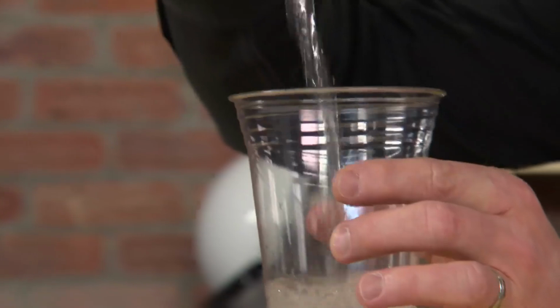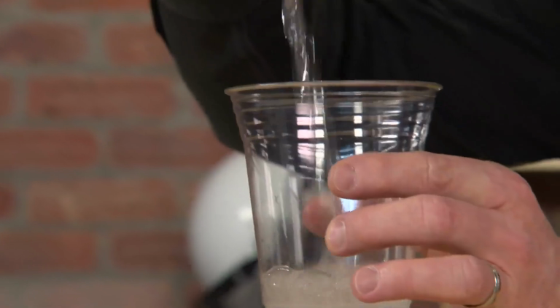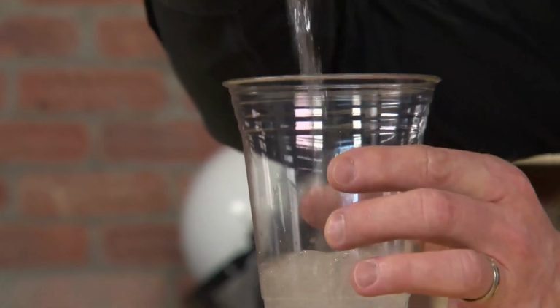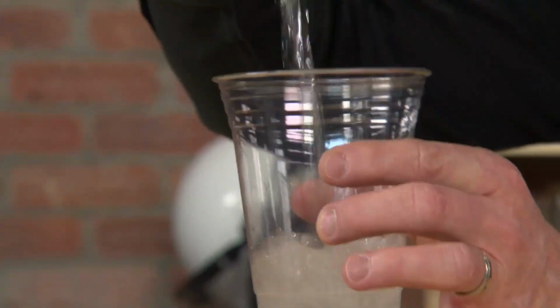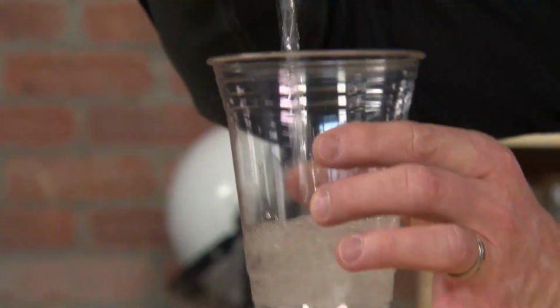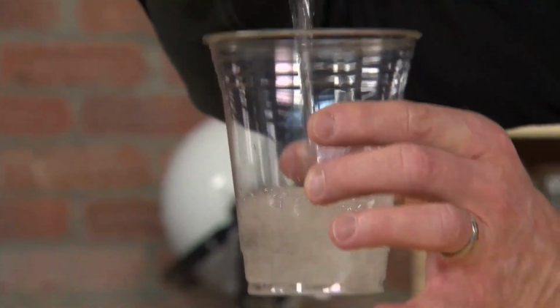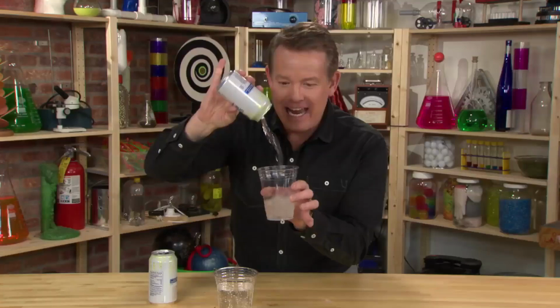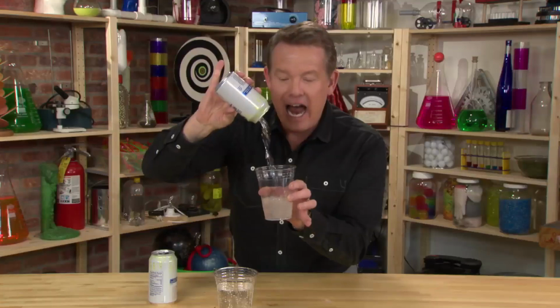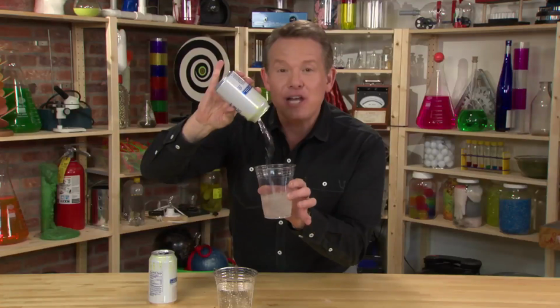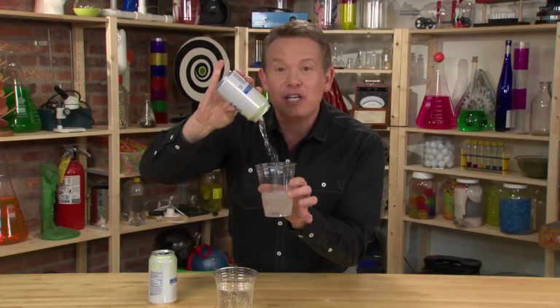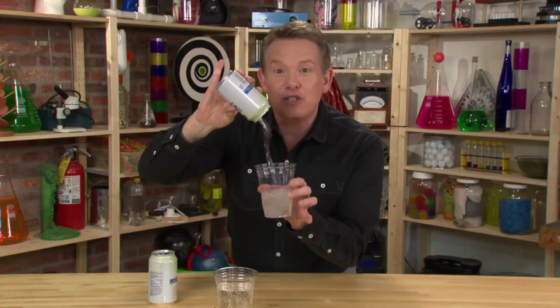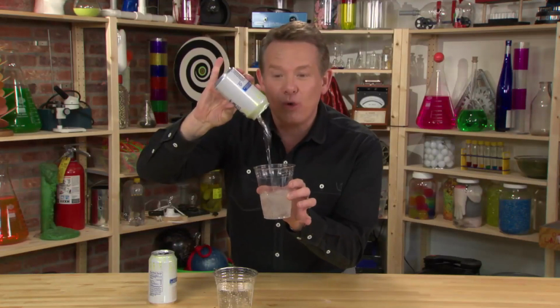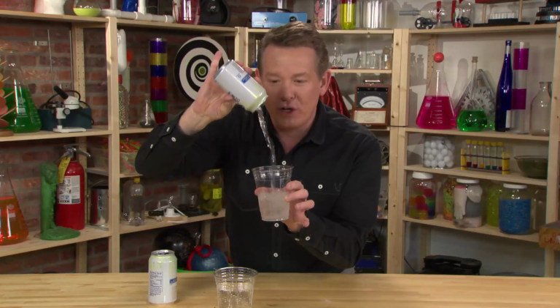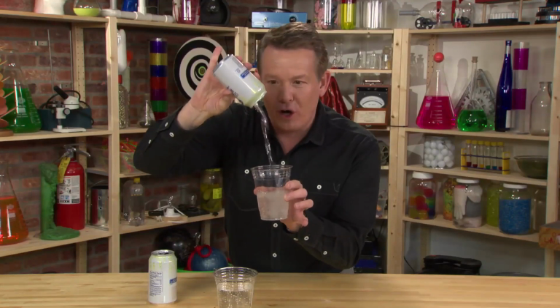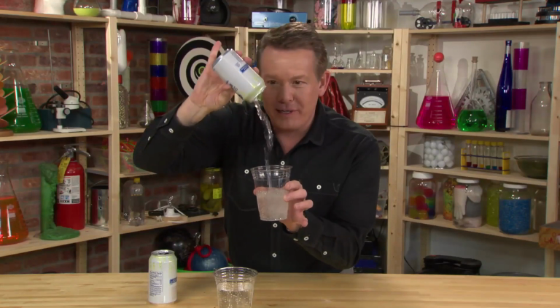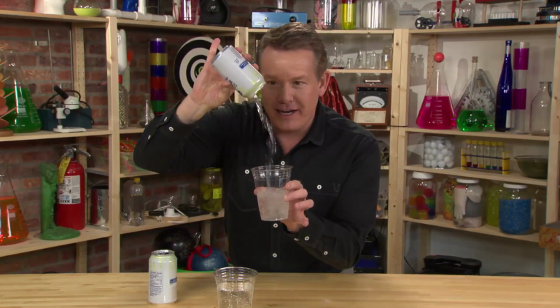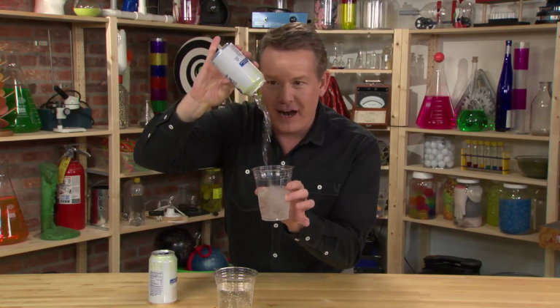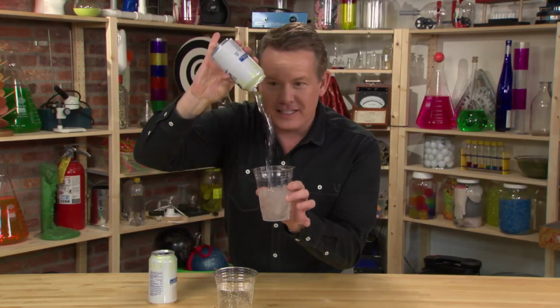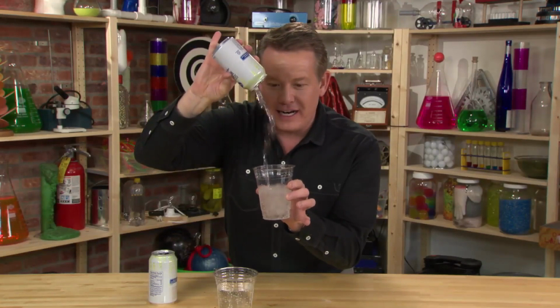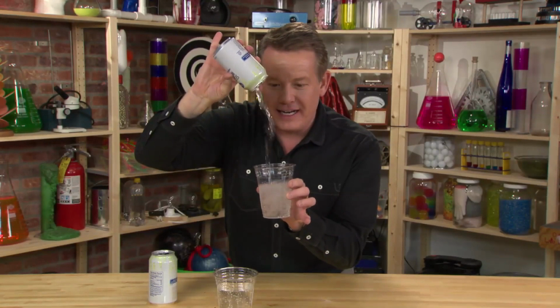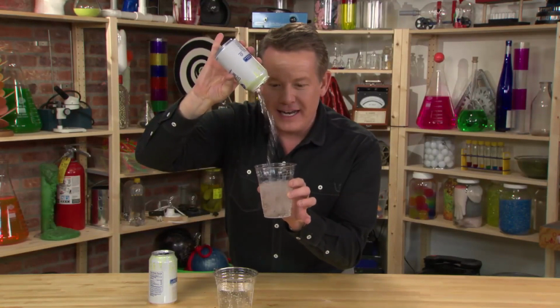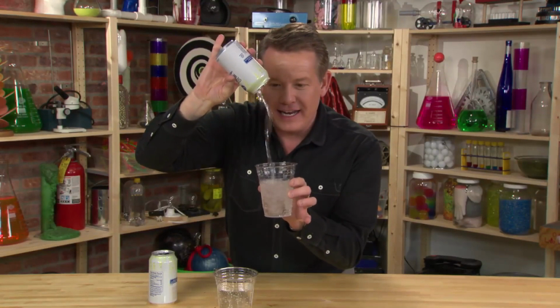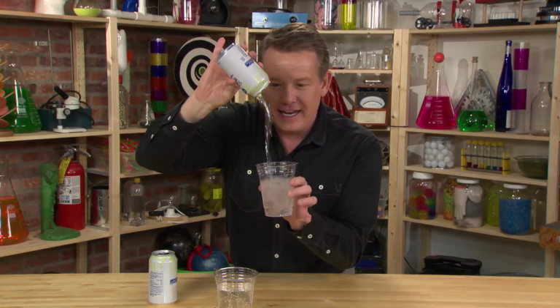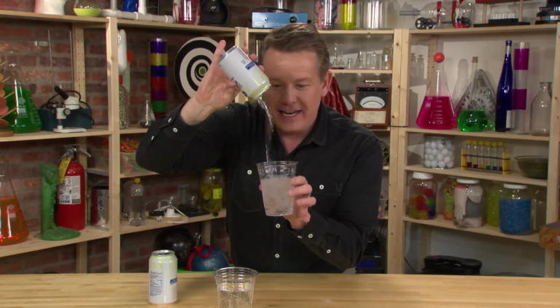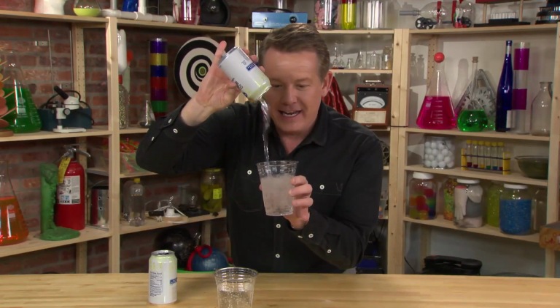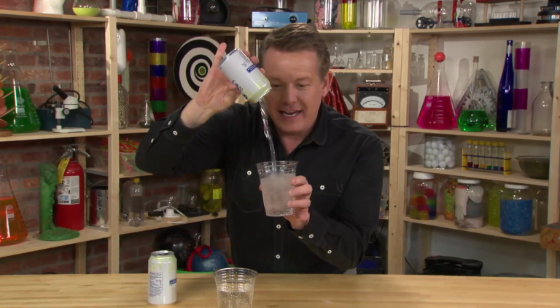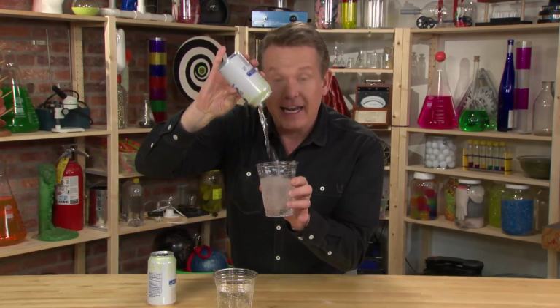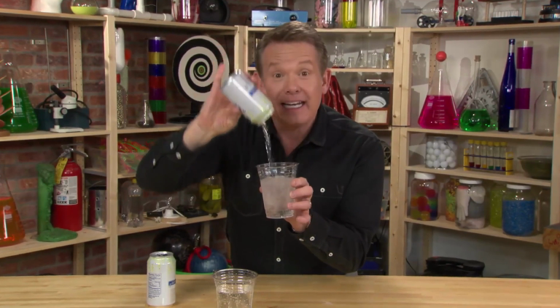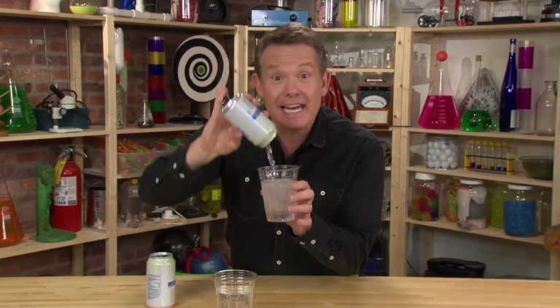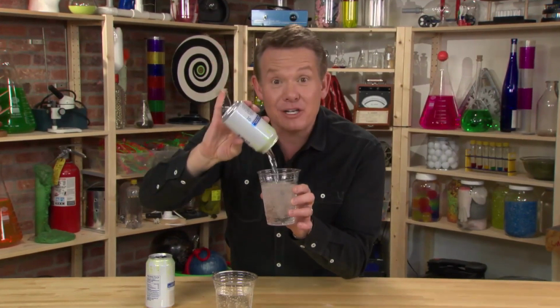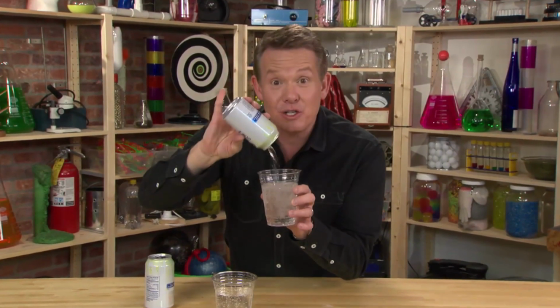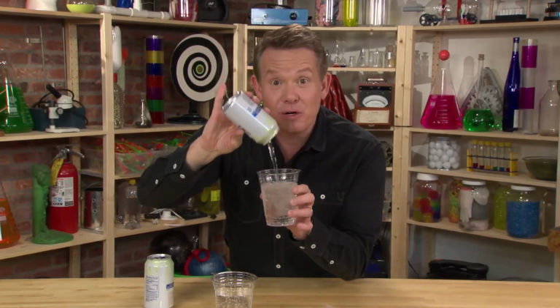And that's how you control the carbon dioxide in a can of soda.